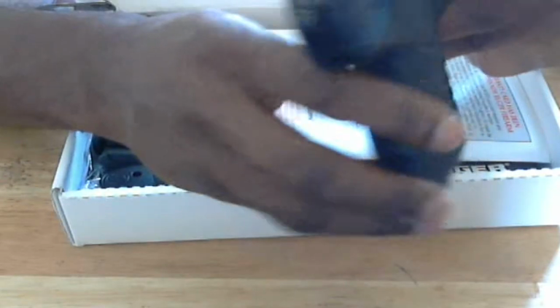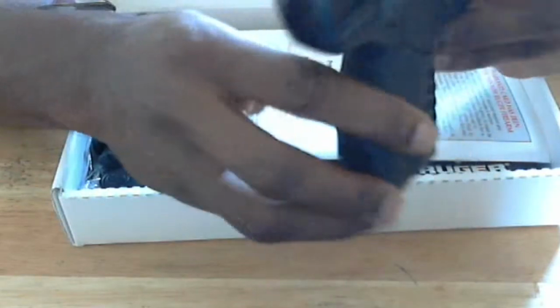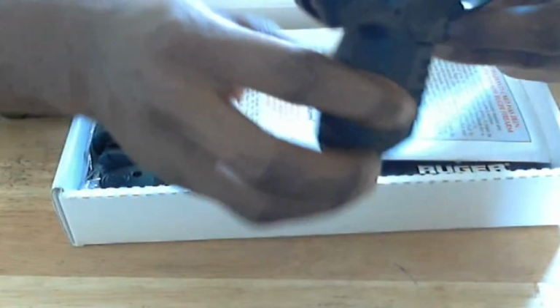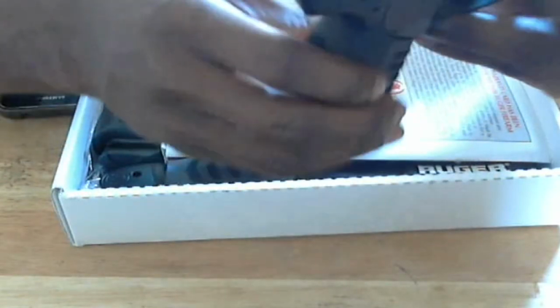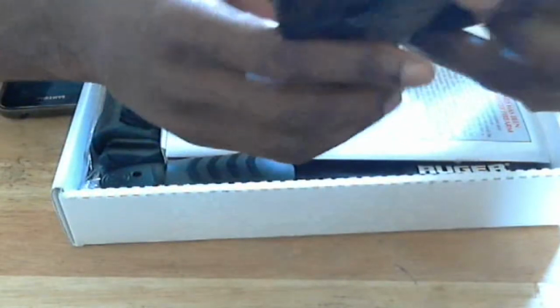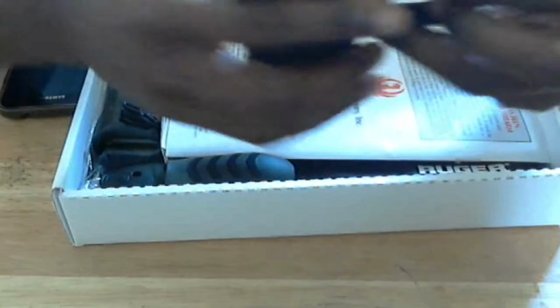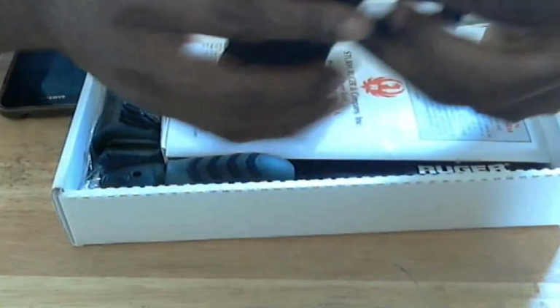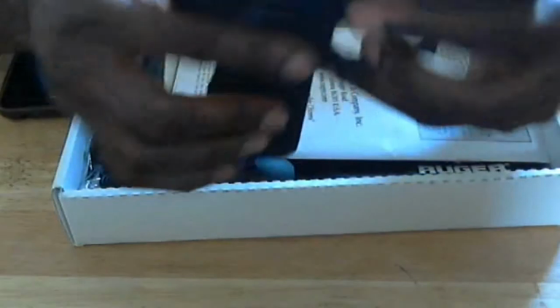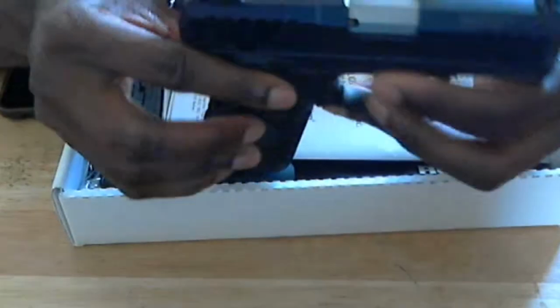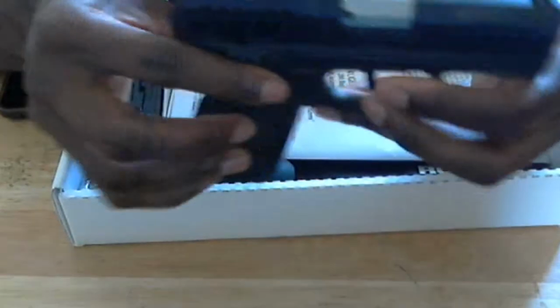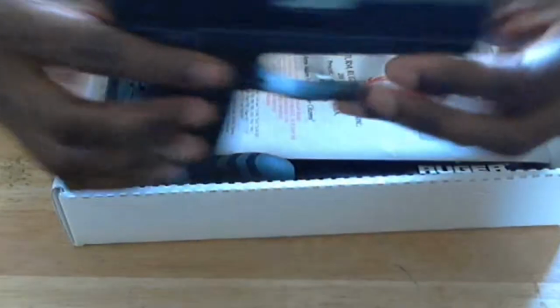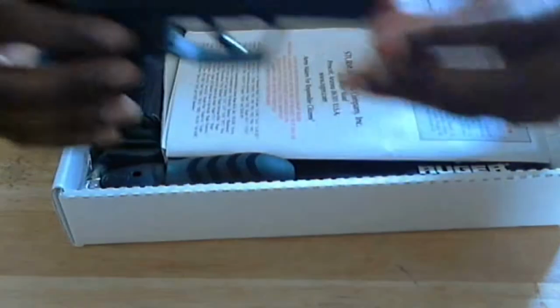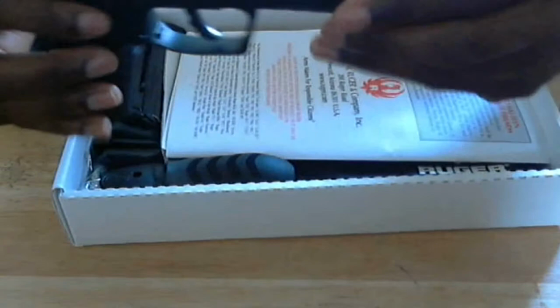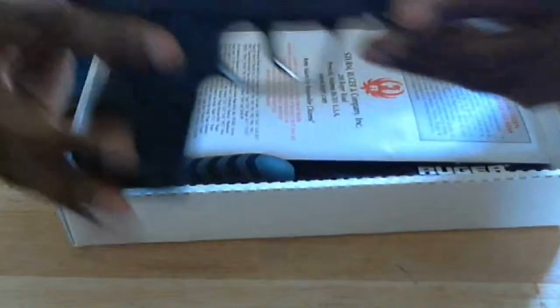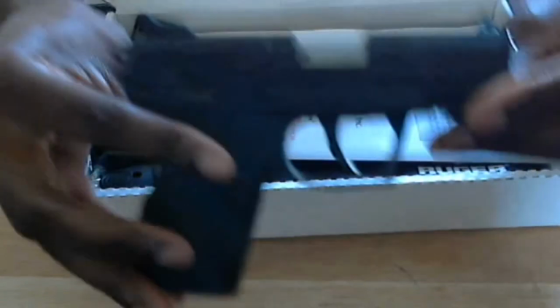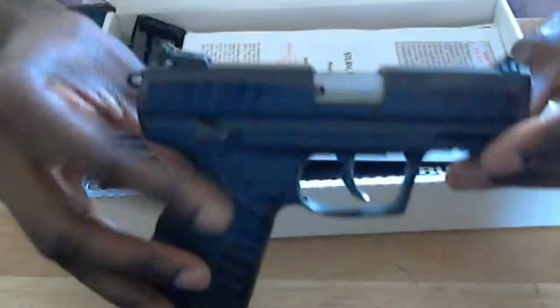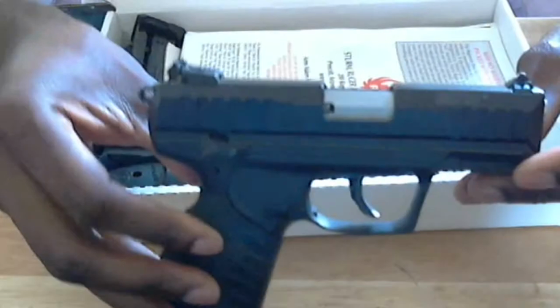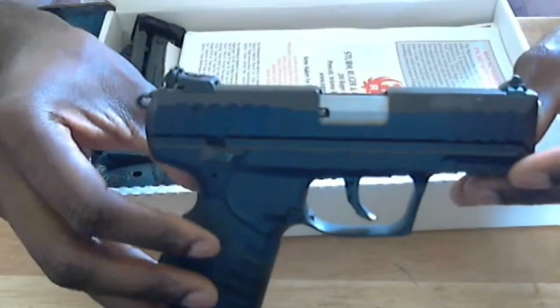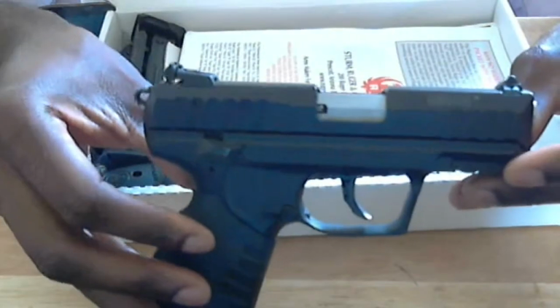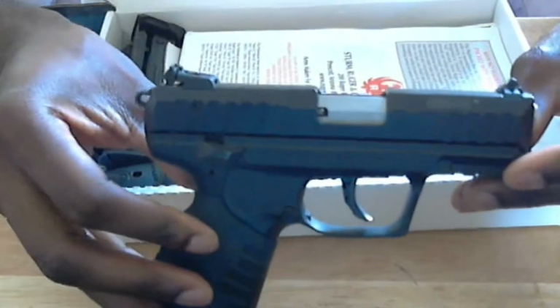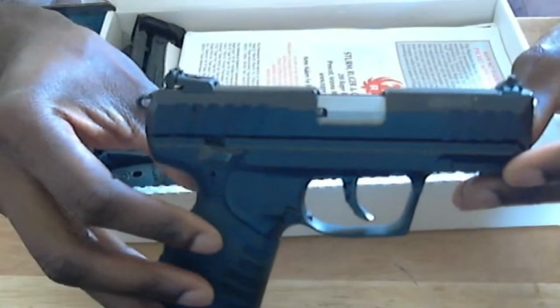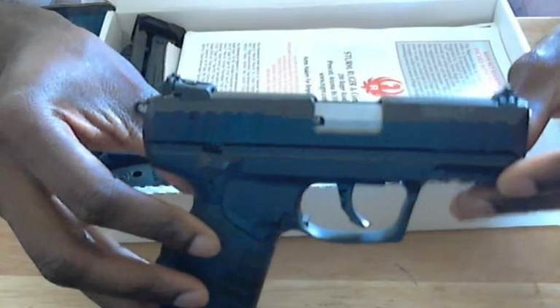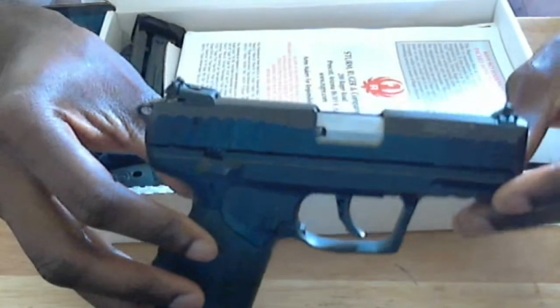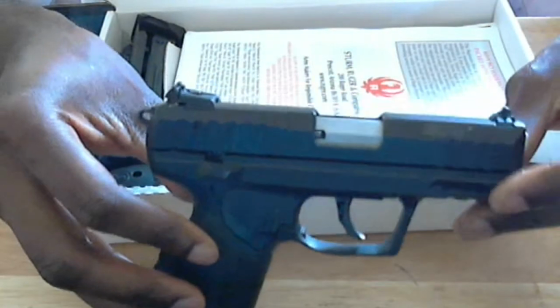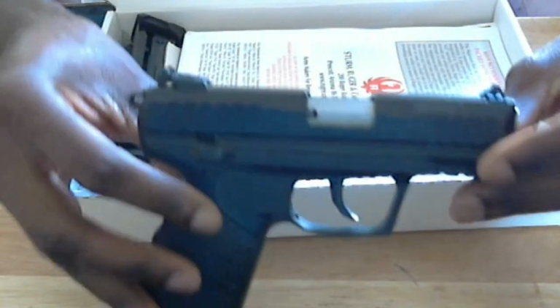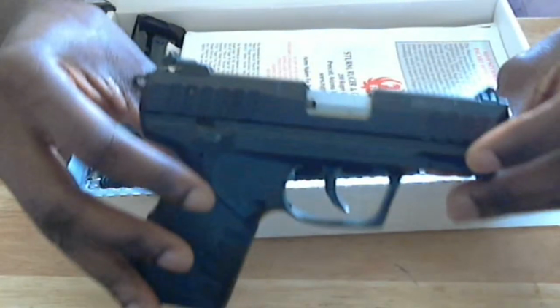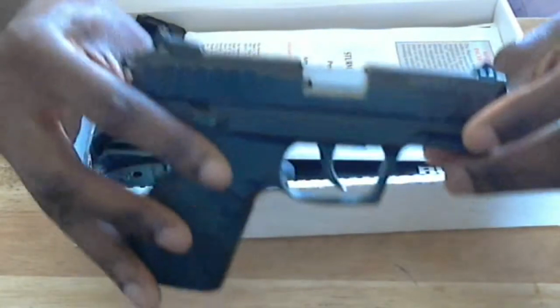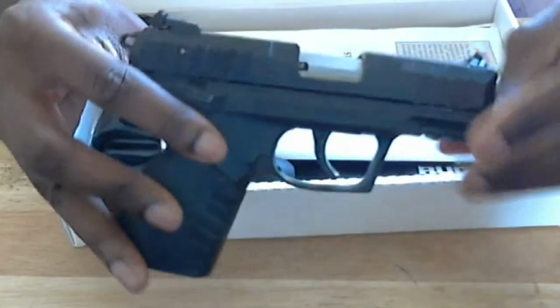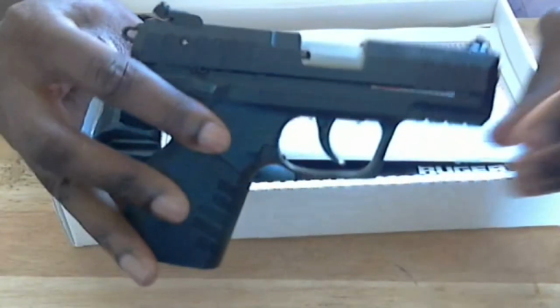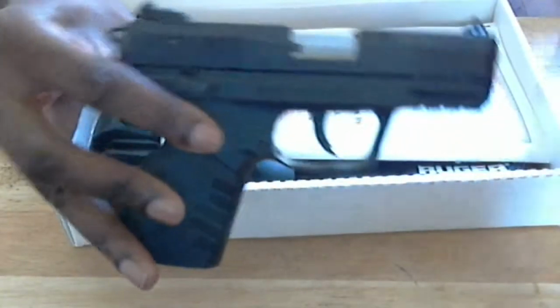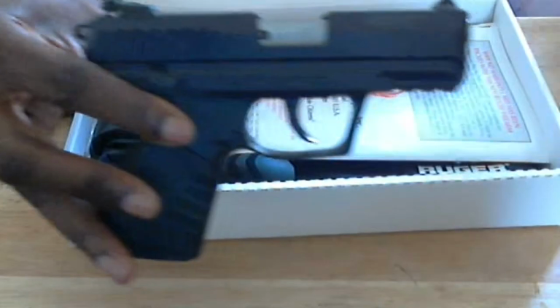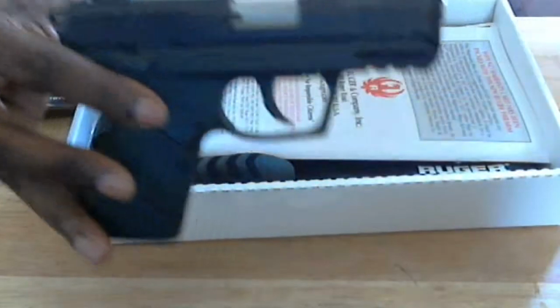Of course, guys, the gun is empty. Sorry, I'm kind of wobbling this thing around everywhere — I'll get it back in the picture soon.